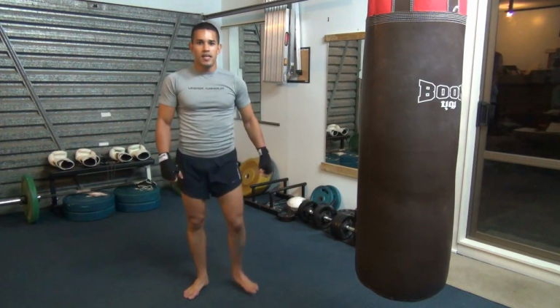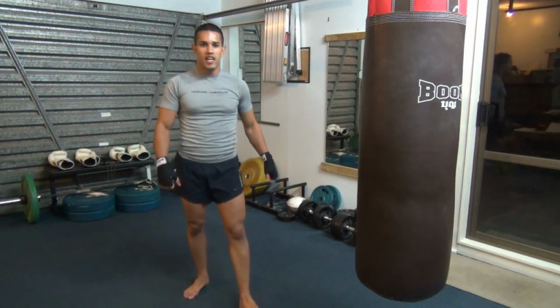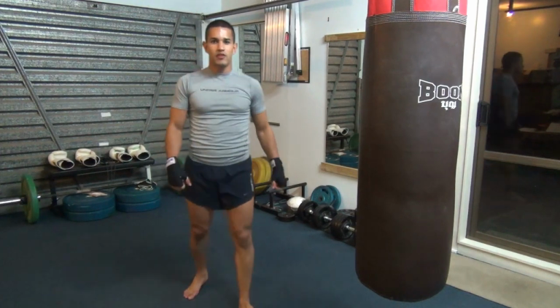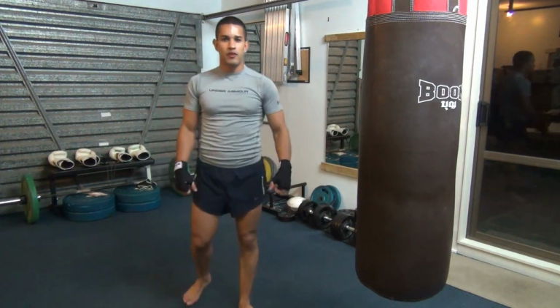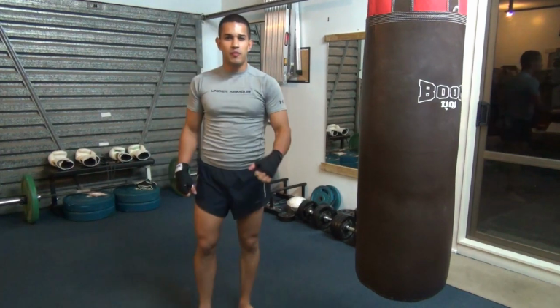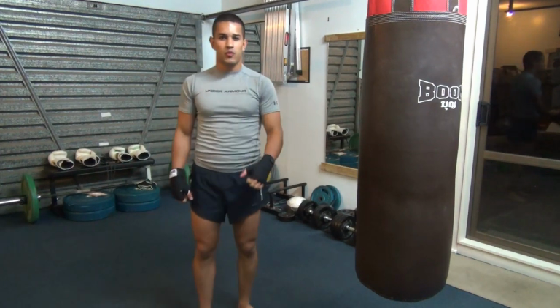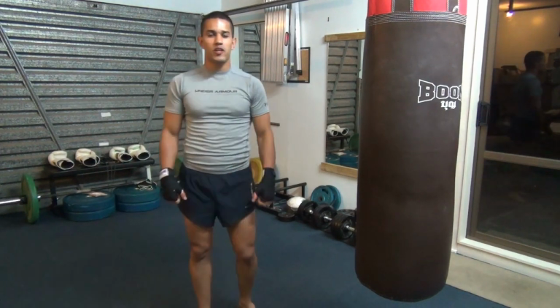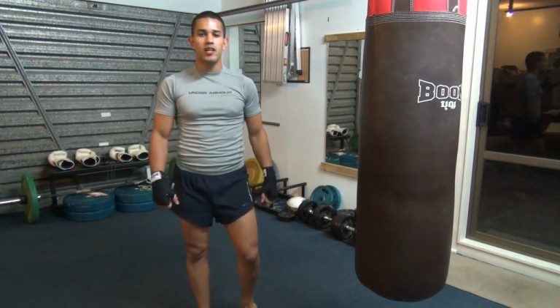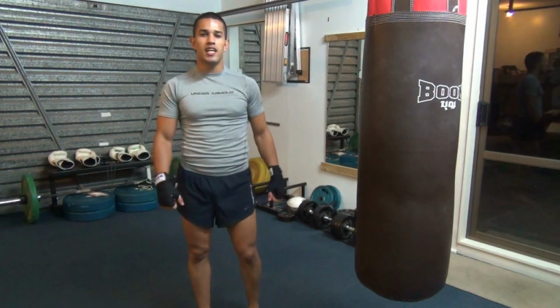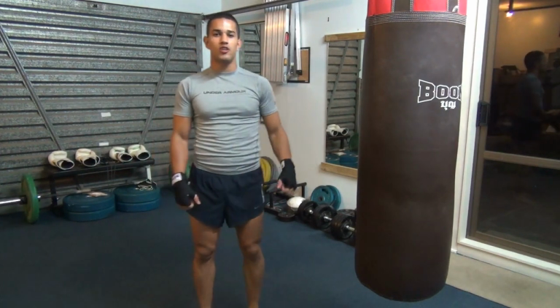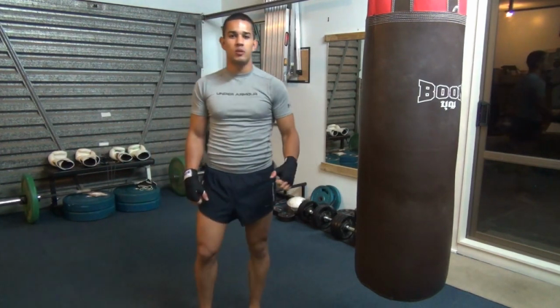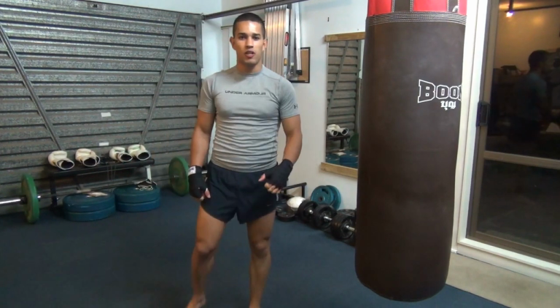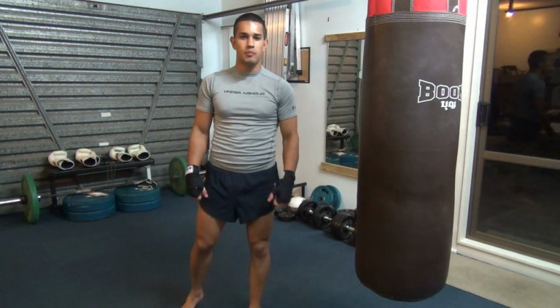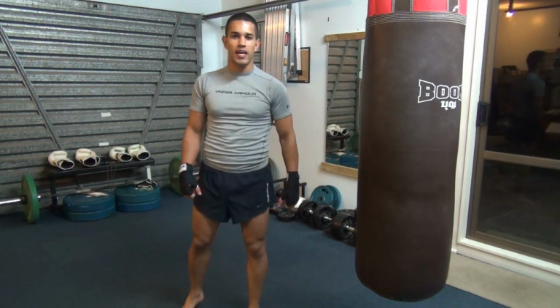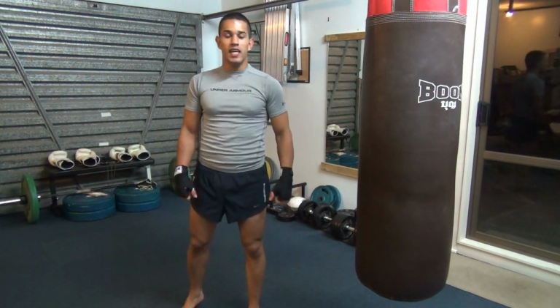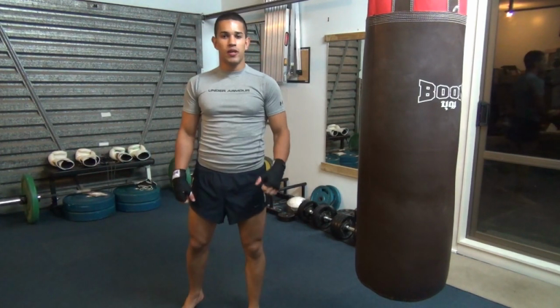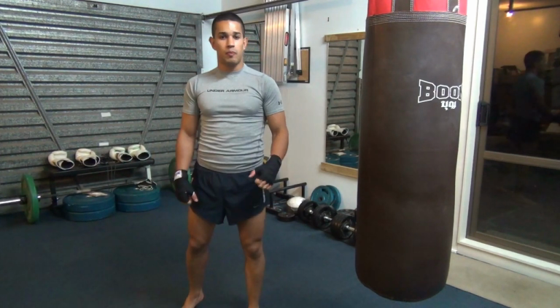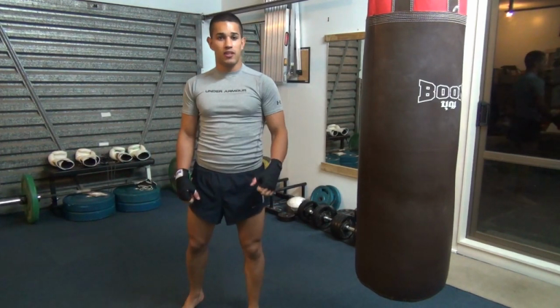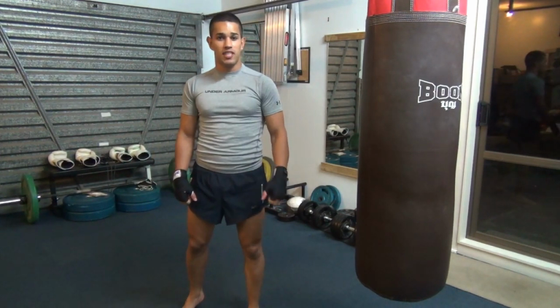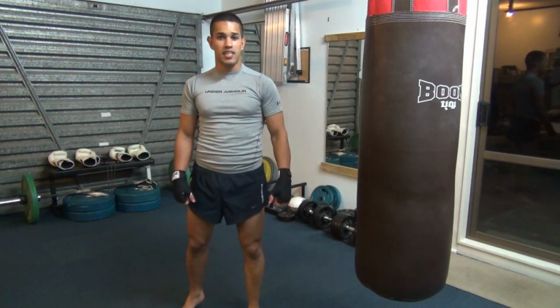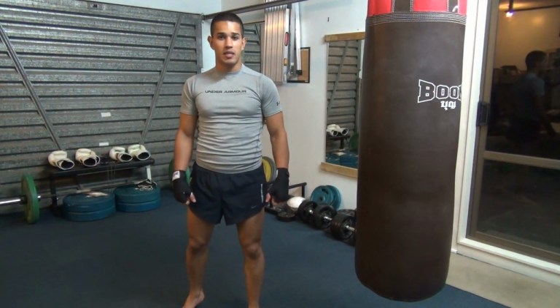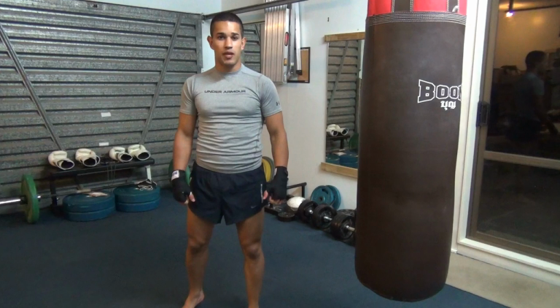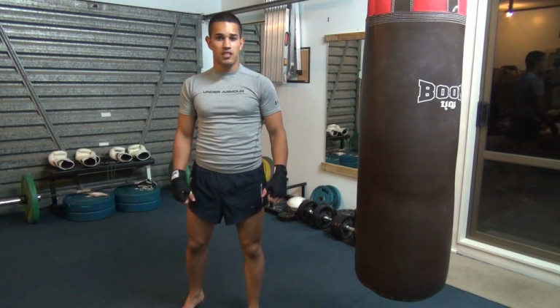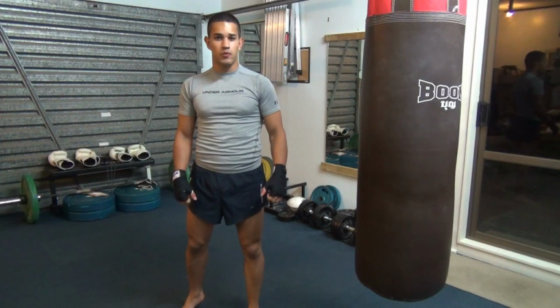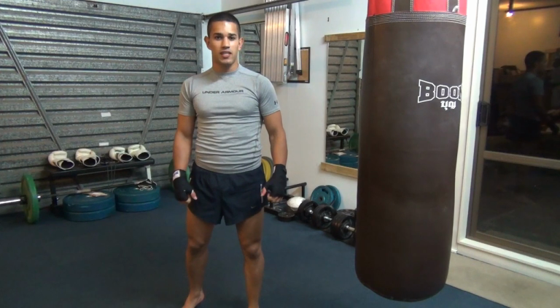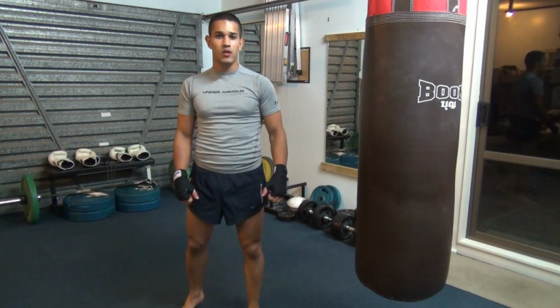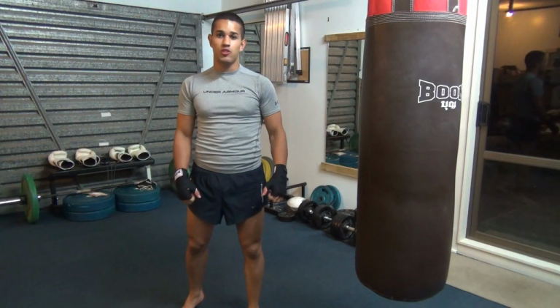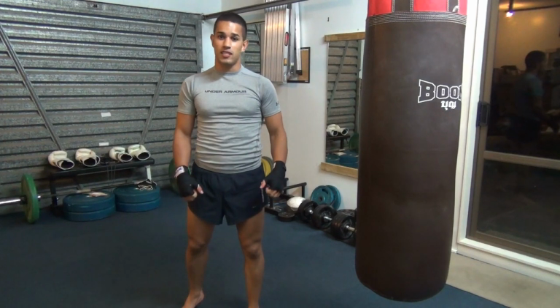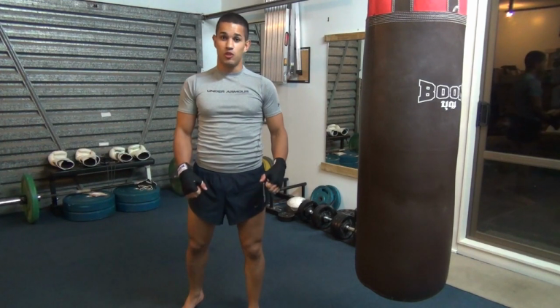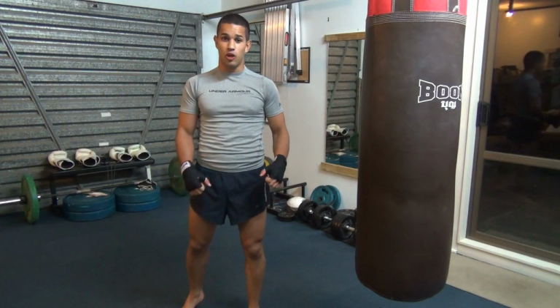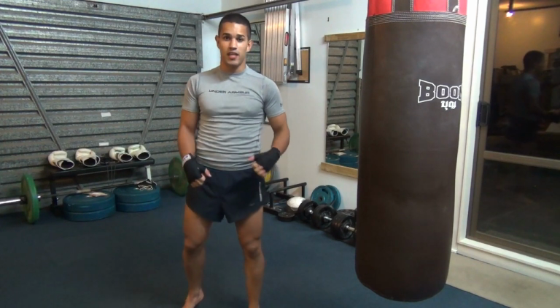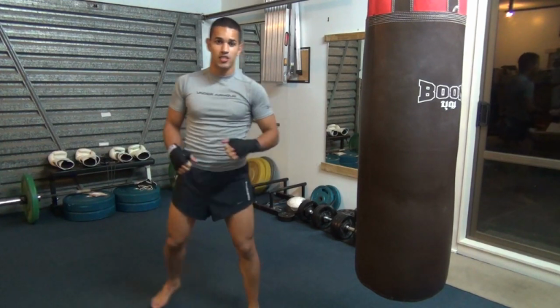Now for the fun part. We're going to learn how to use the boxing bag. We're going to apply those techniques and punches that we learned and also add some new combinations.